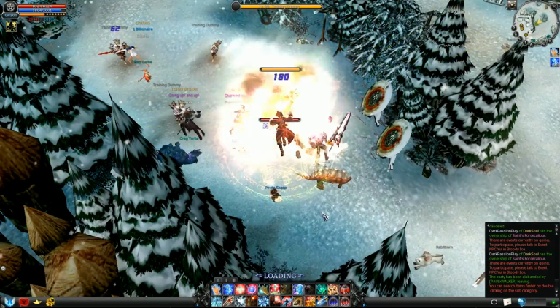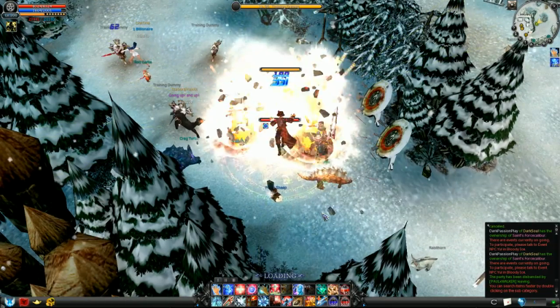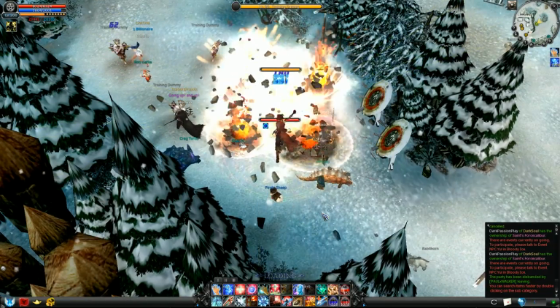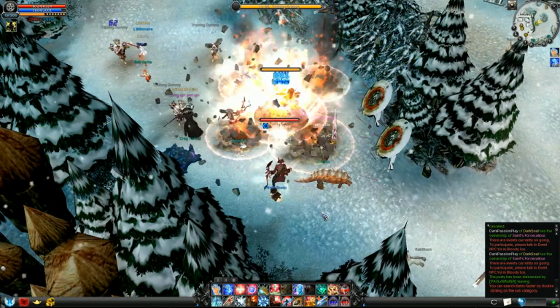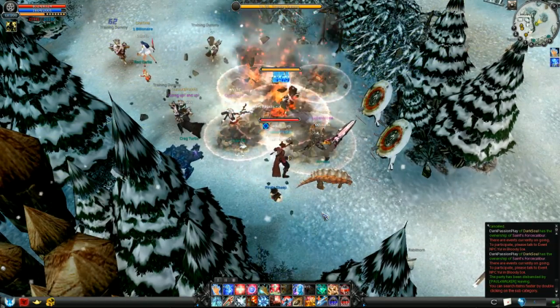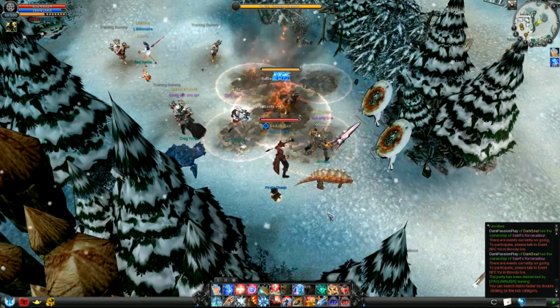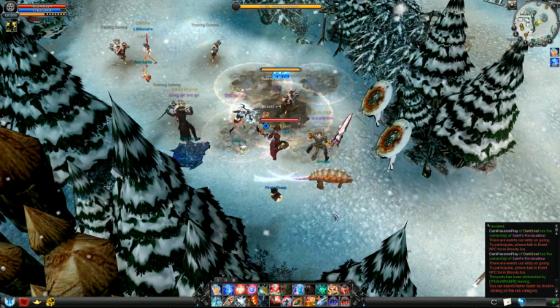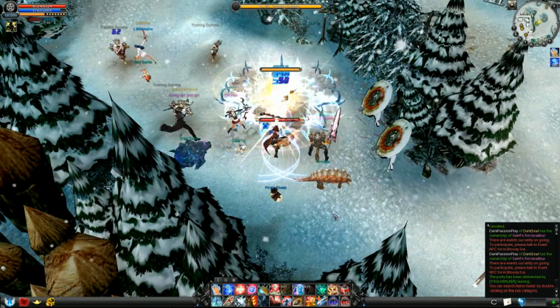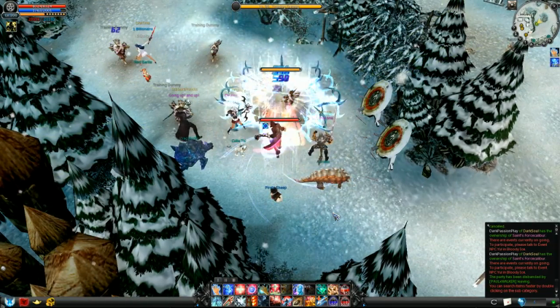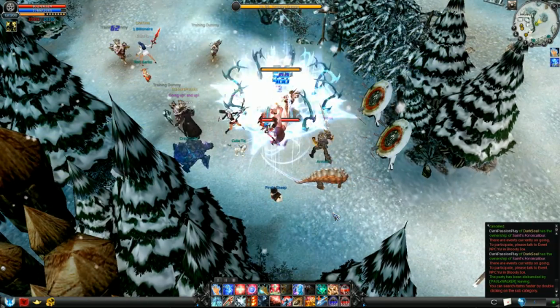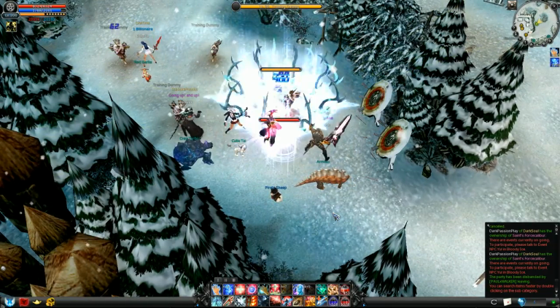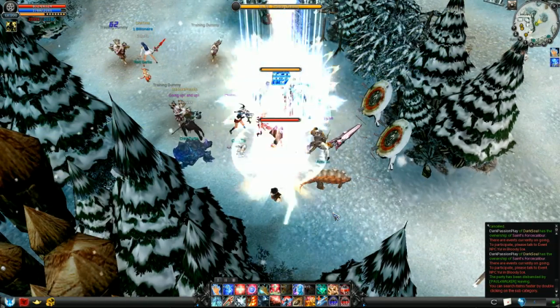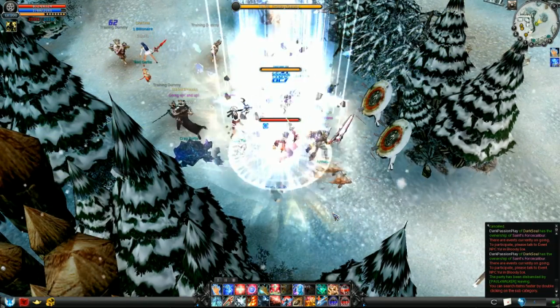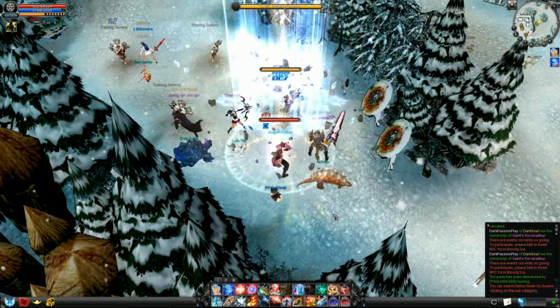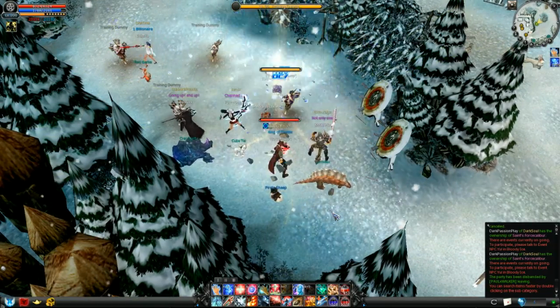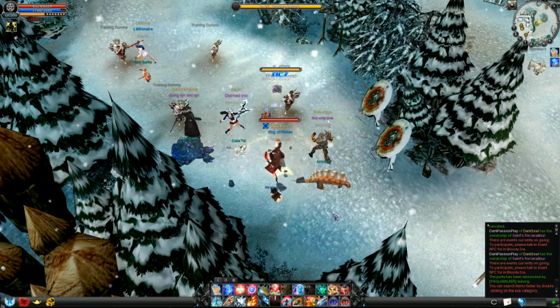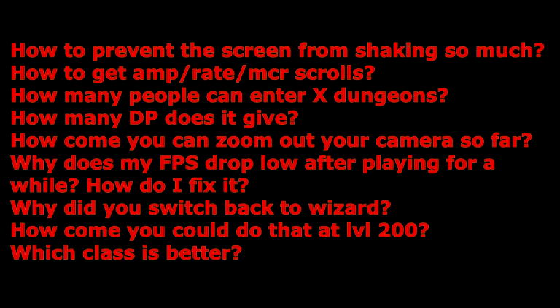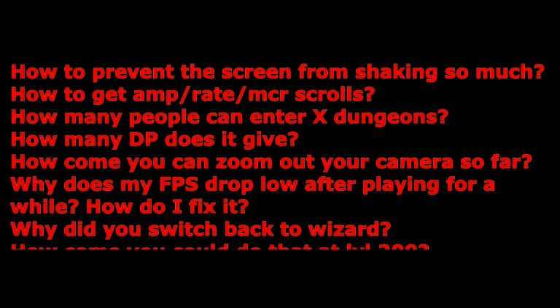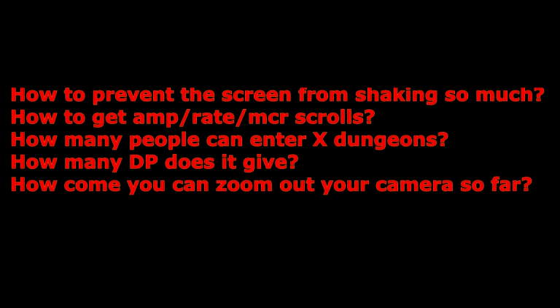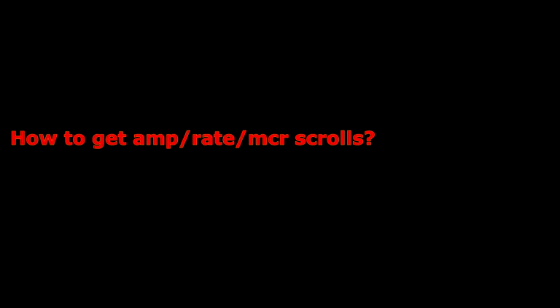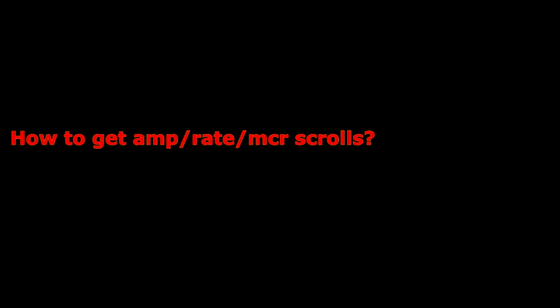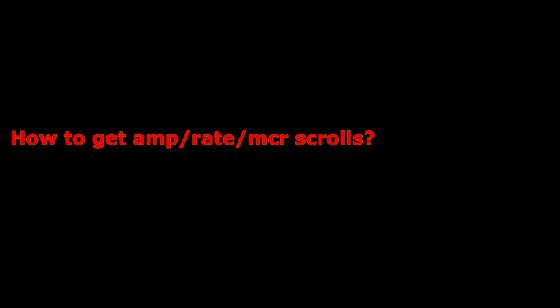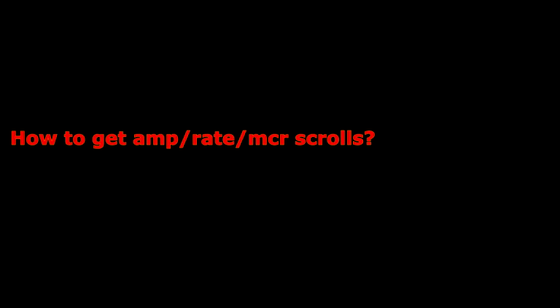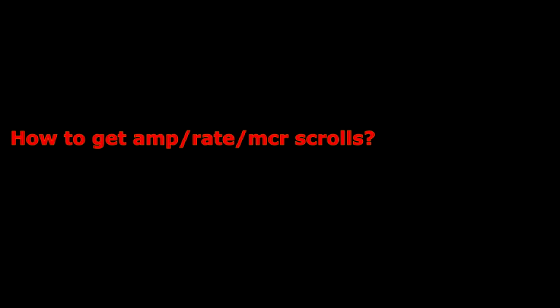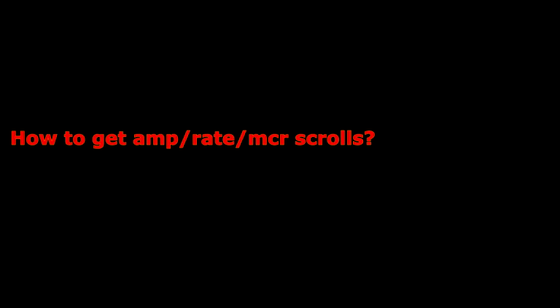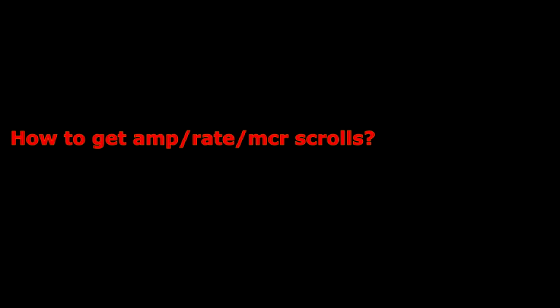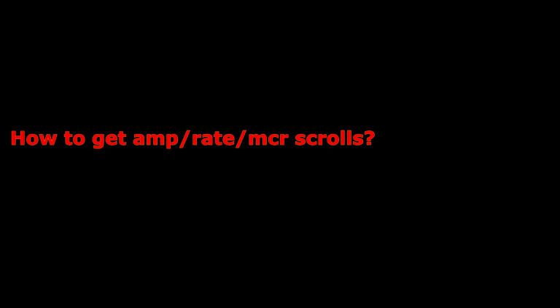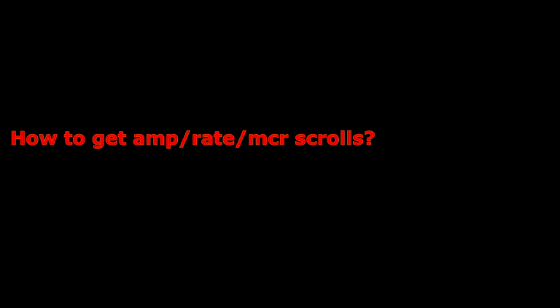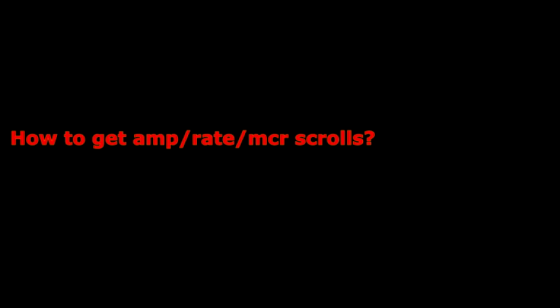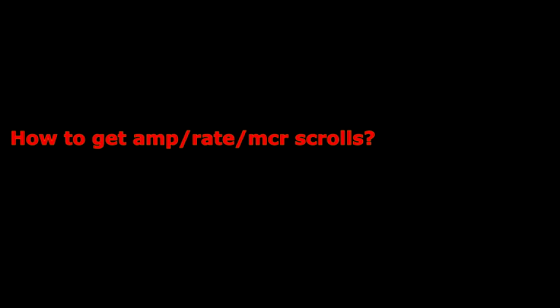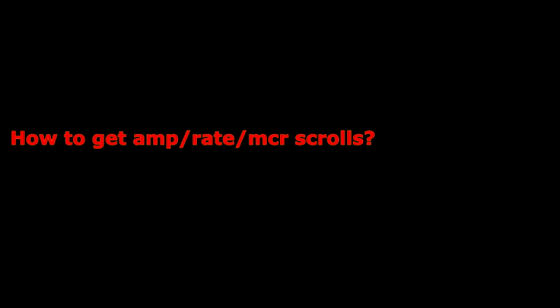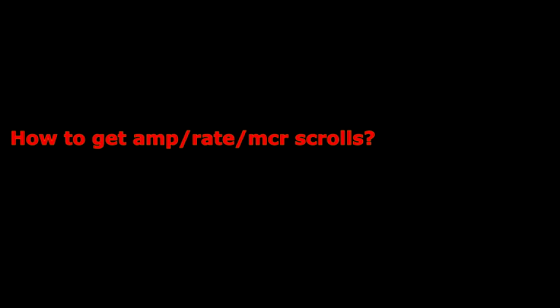And this is what it looks like with stabilization enabled. How do you get skill amp, critical rate, and maximum critical rate scrolls?